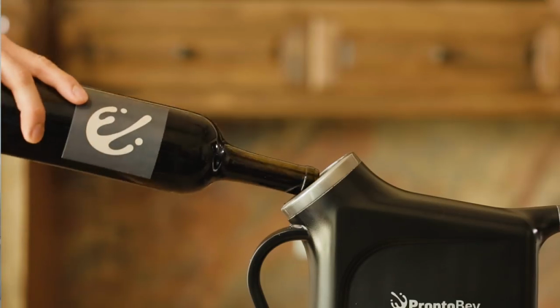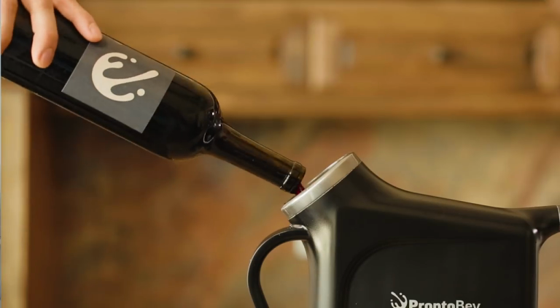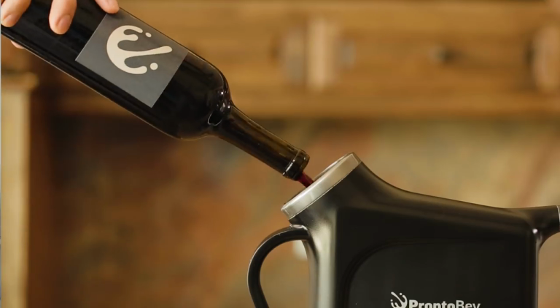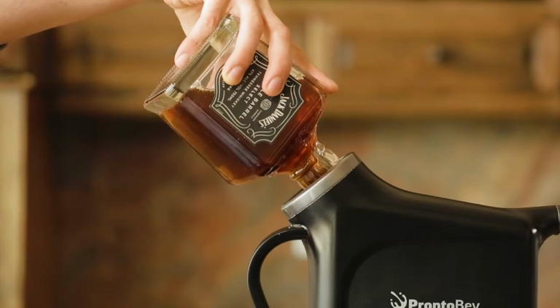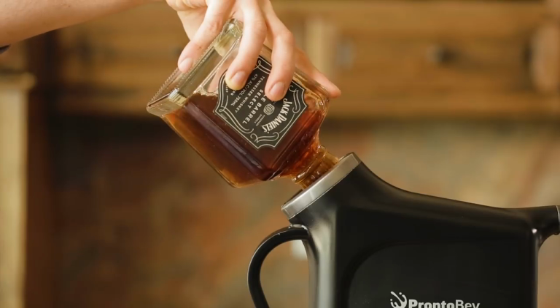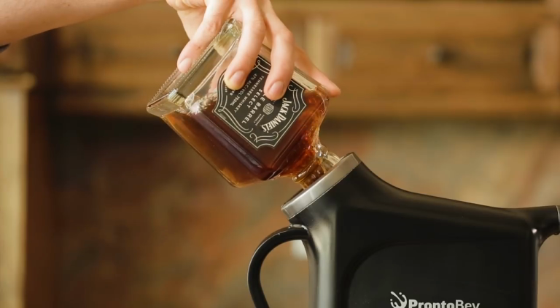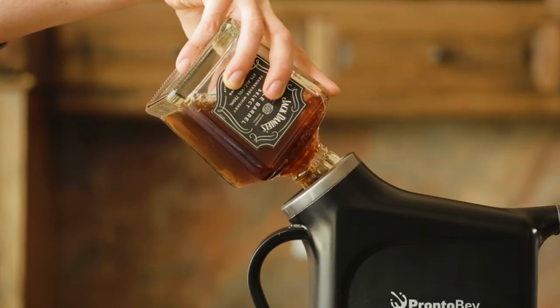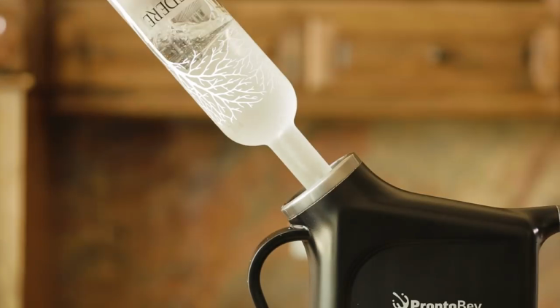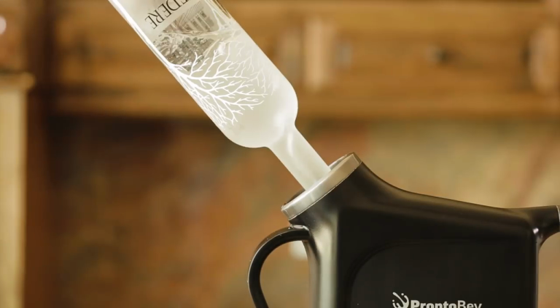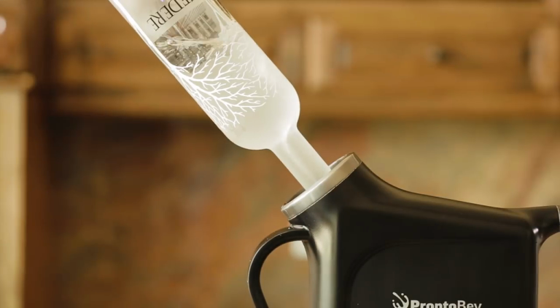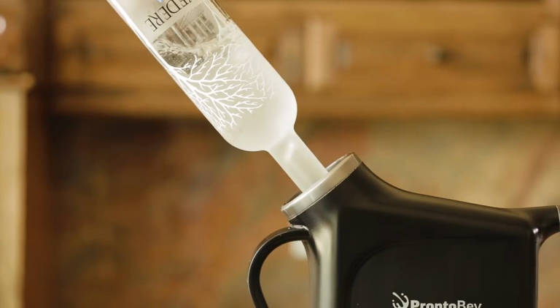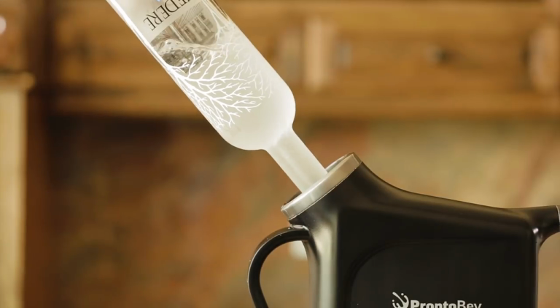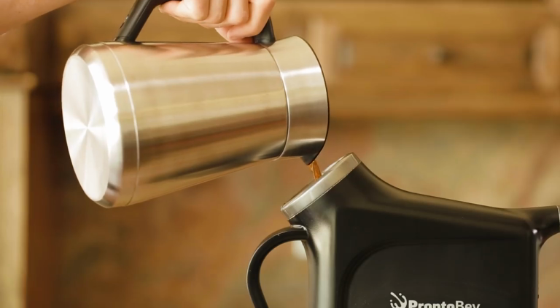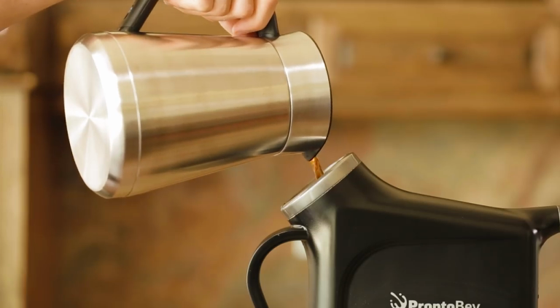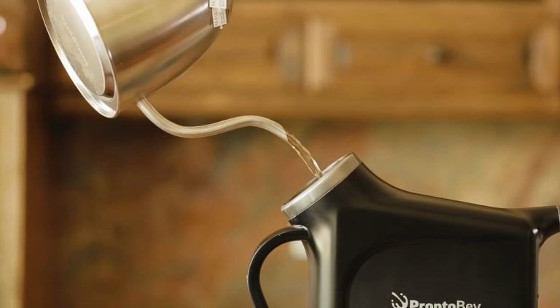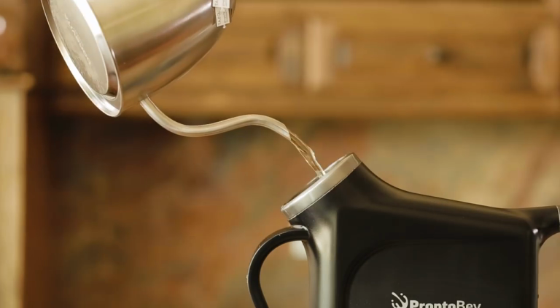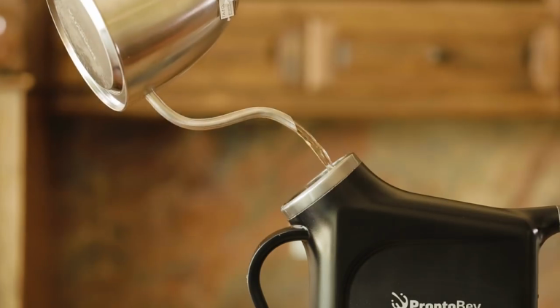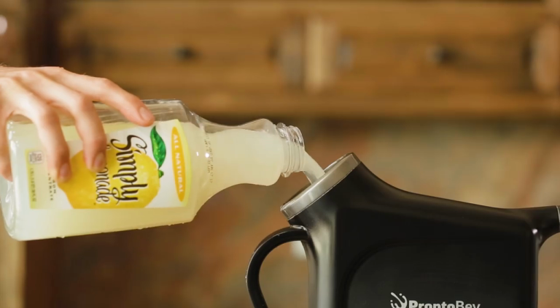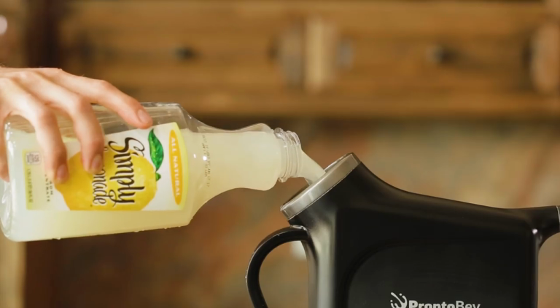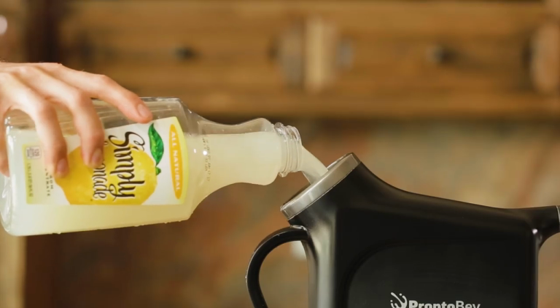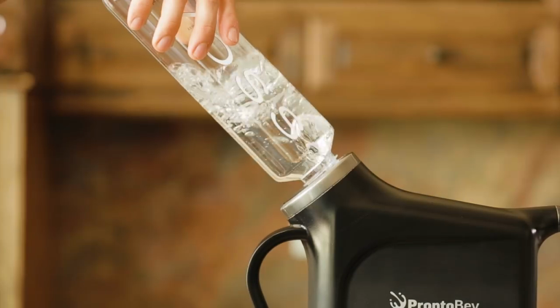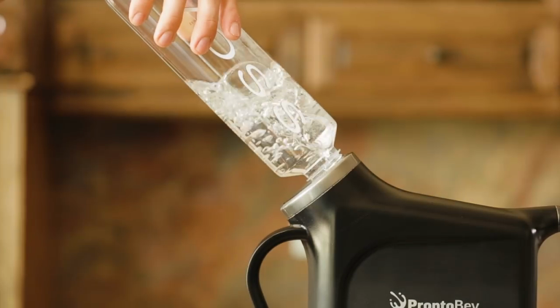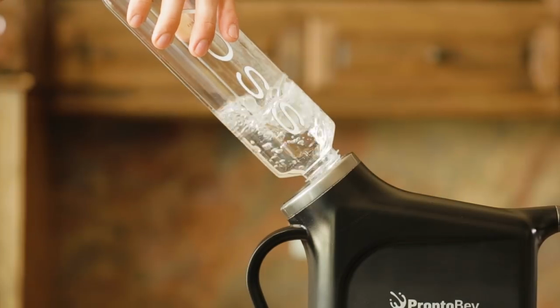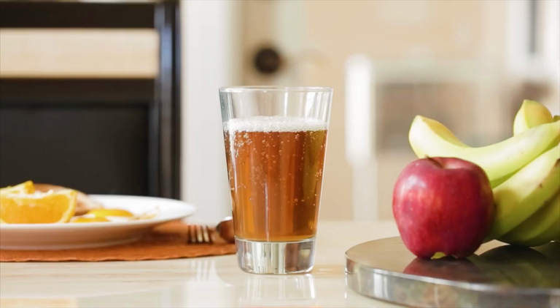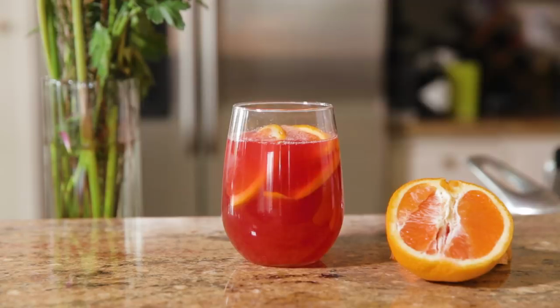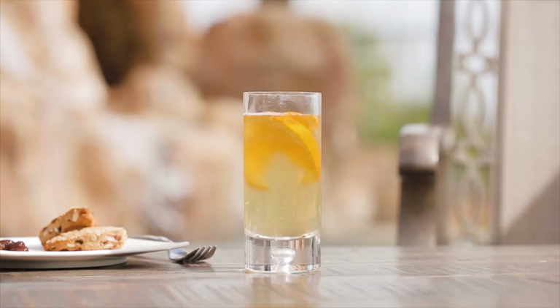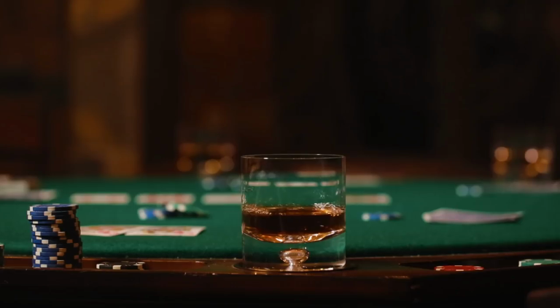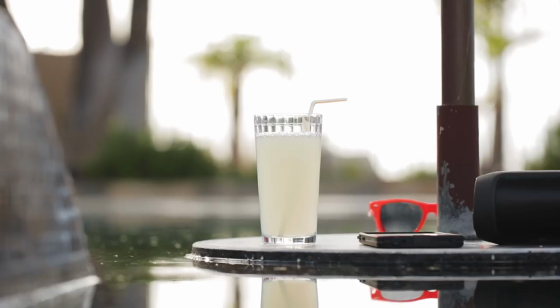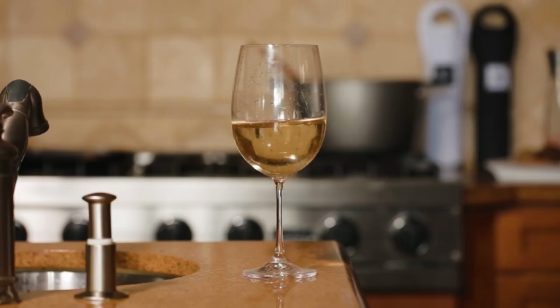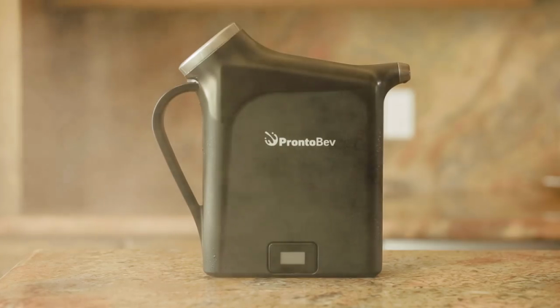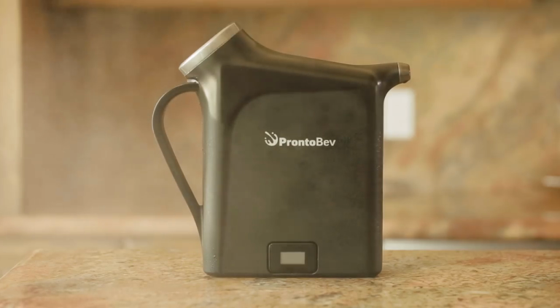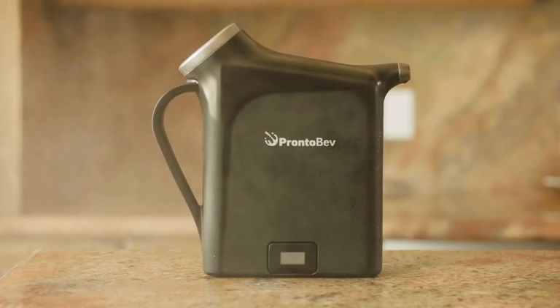Wine, whiskey, vodka, coffee, tea, juice, water — chill it all instantly with ProntoBev.